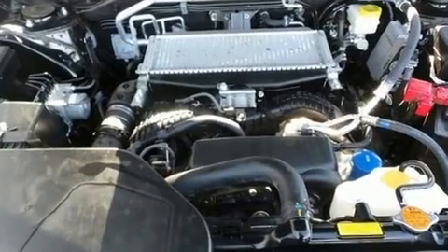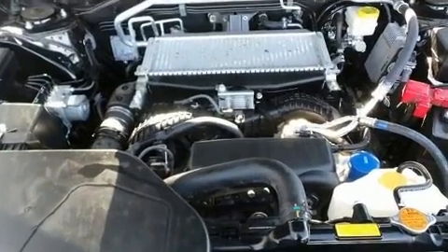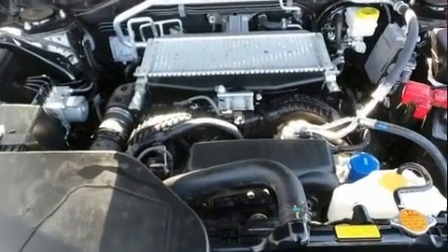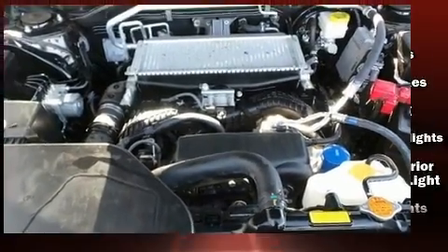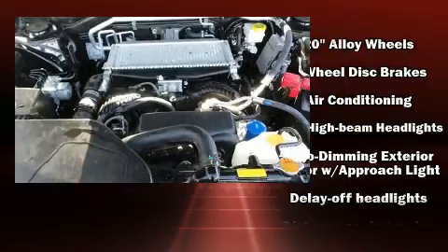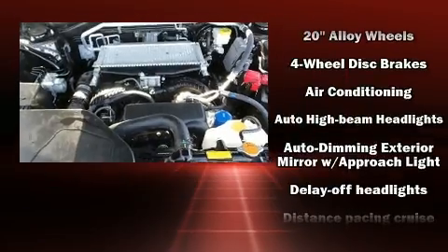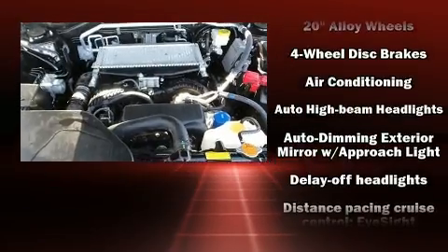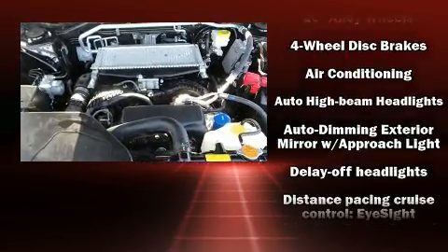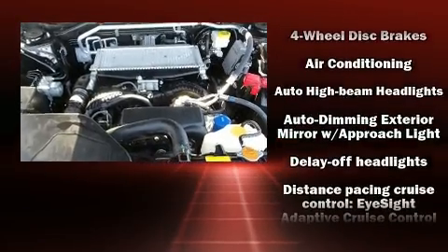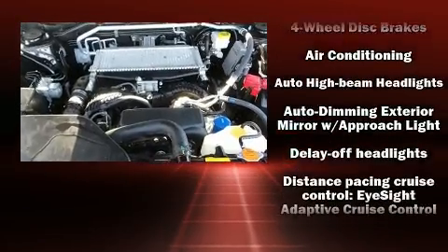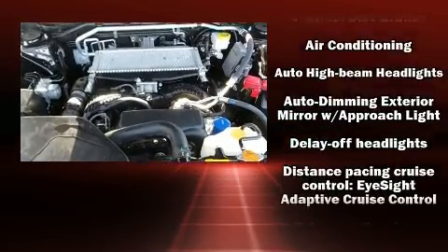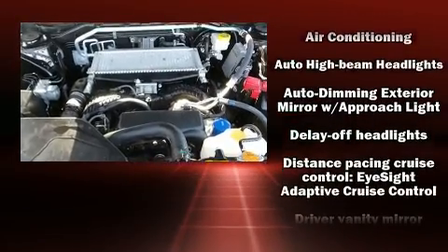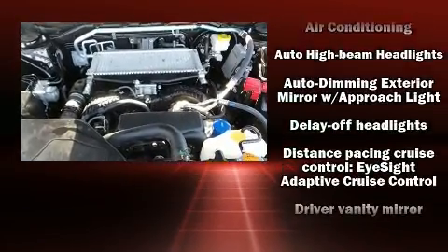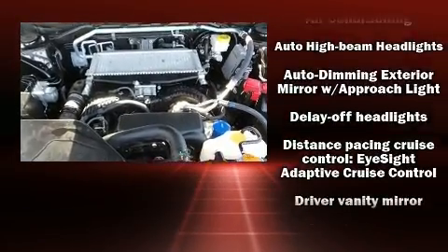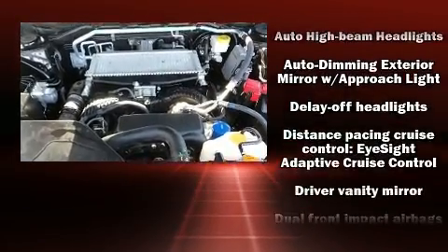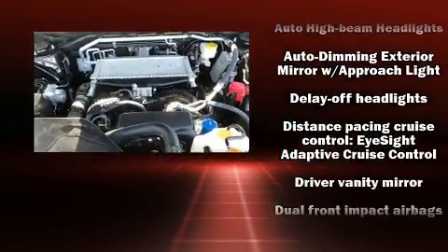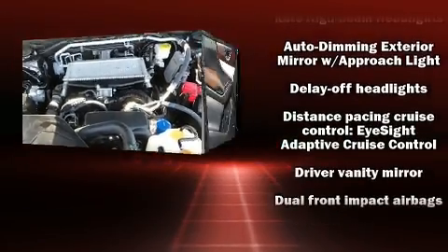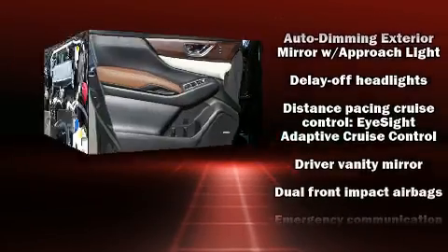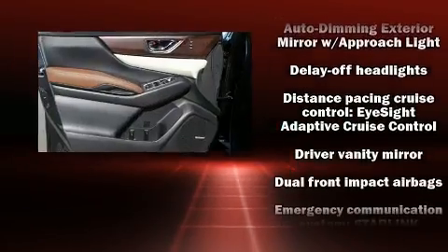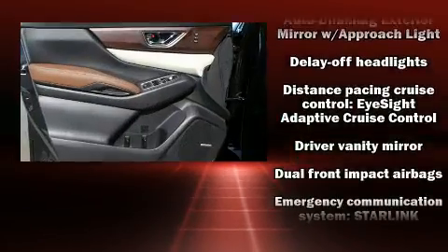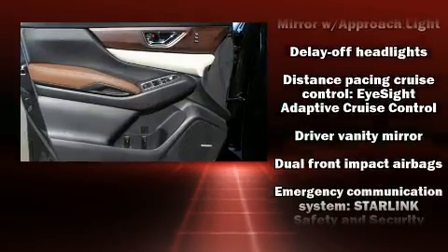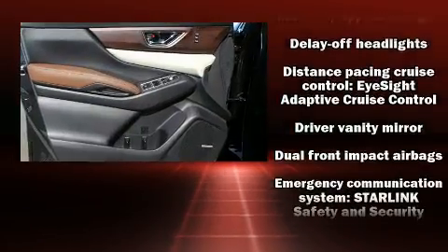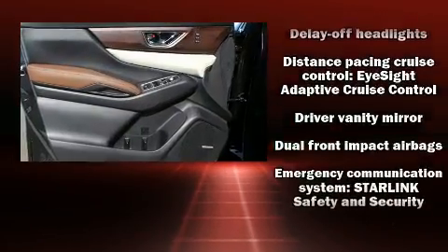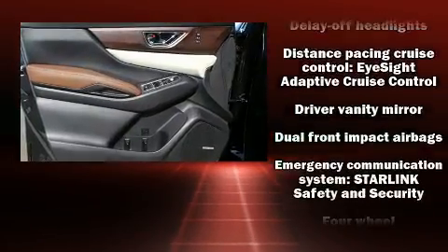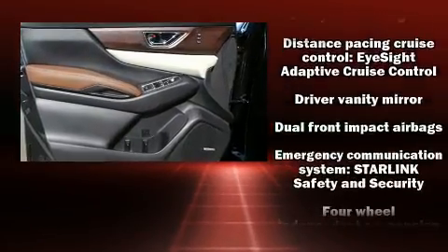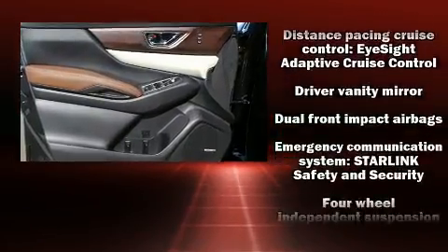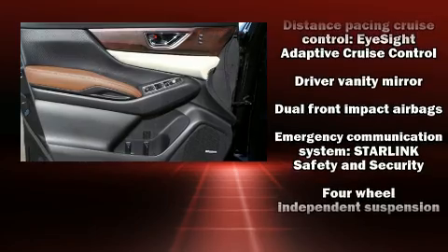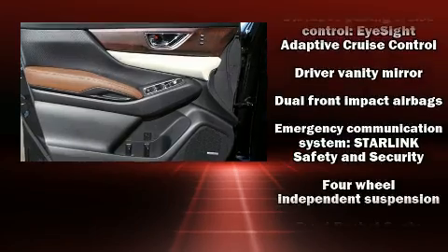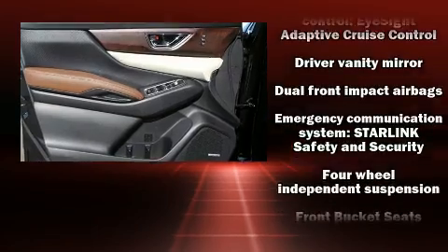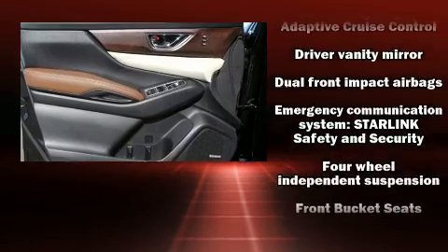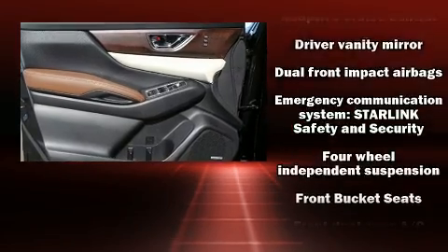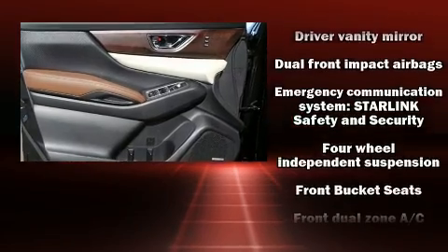Audio features include a CD player with MP3 capability and 14 speakers, yielding maximum audio versatility.